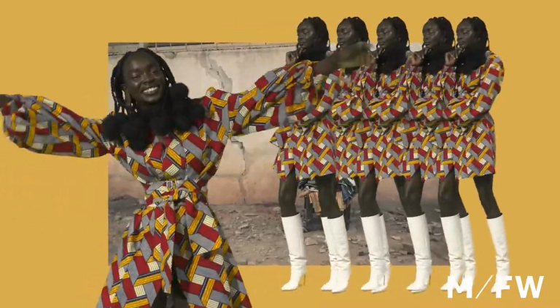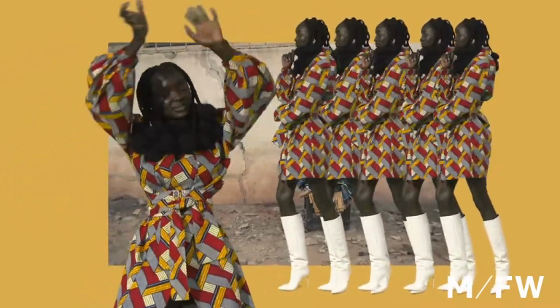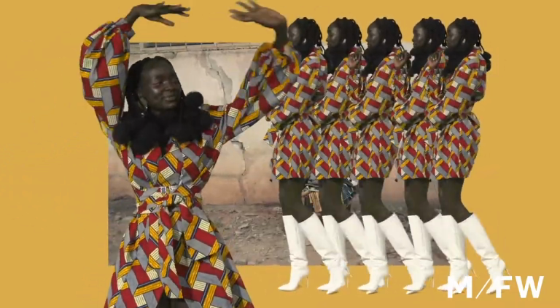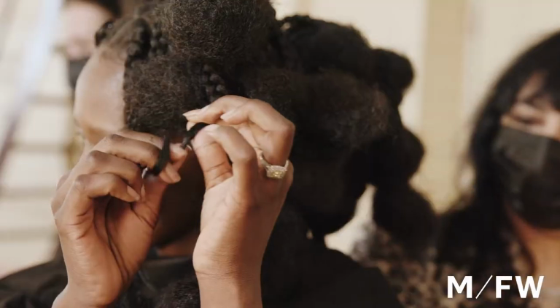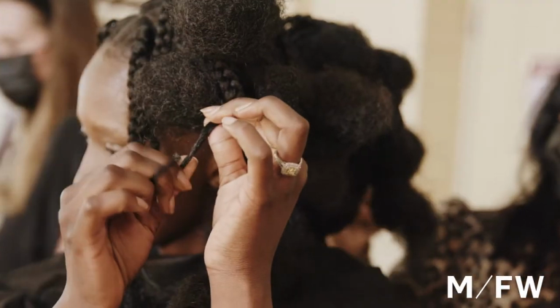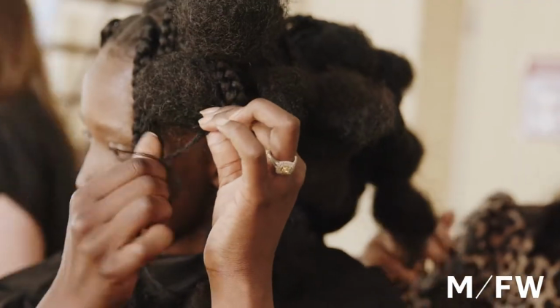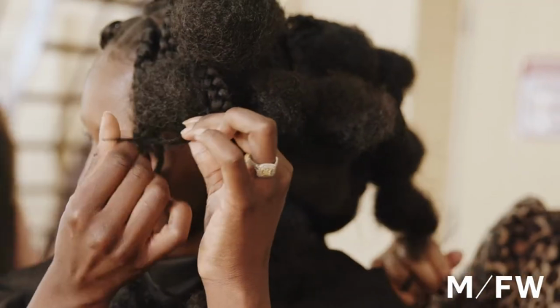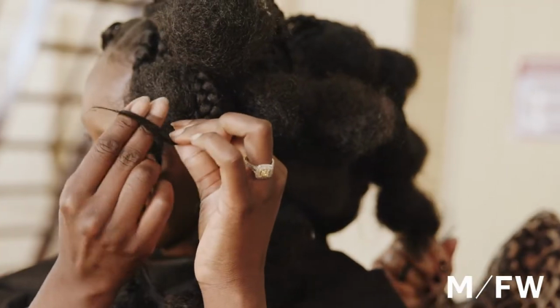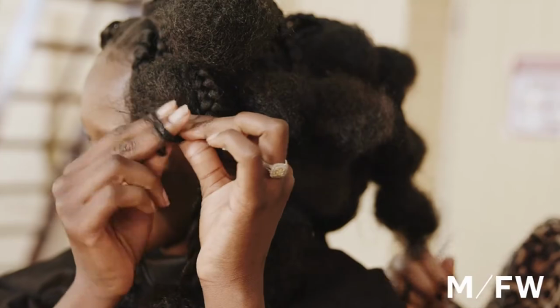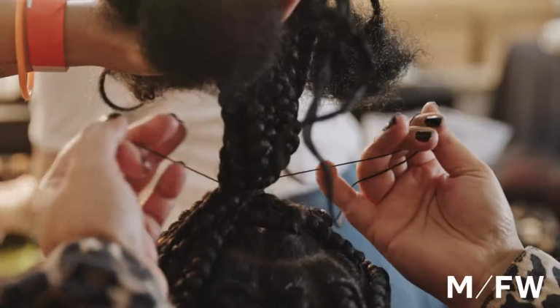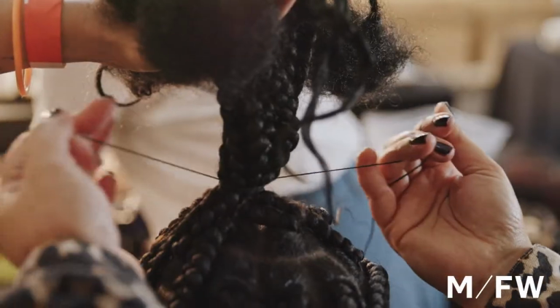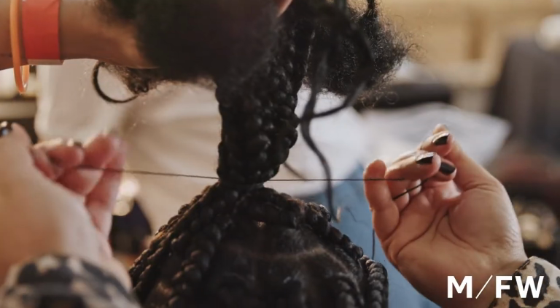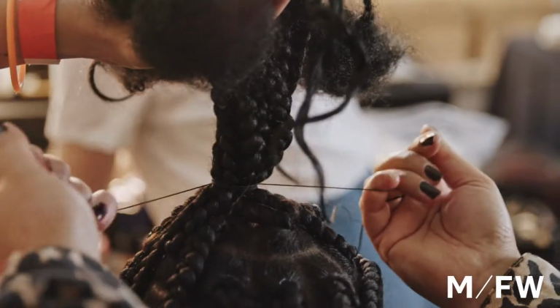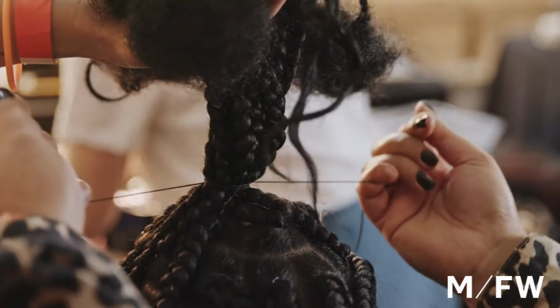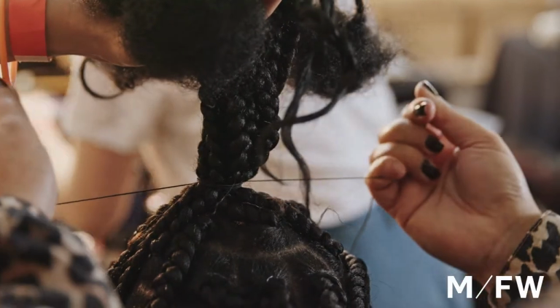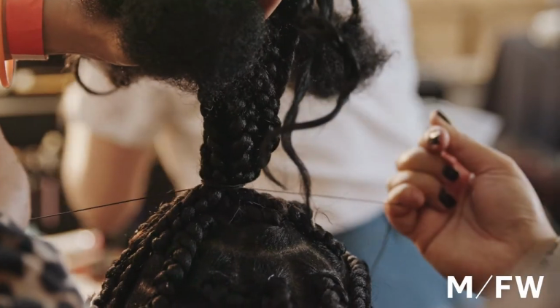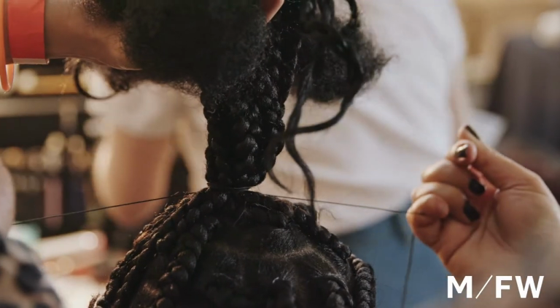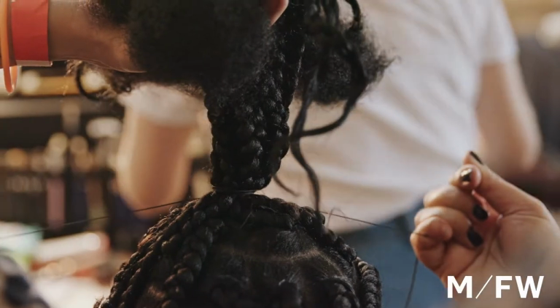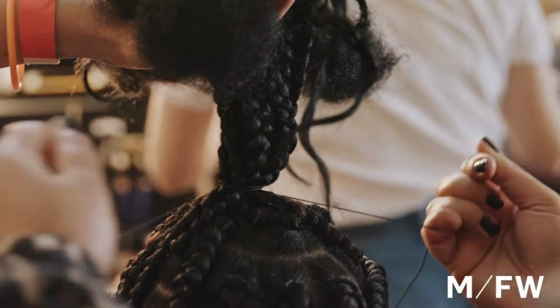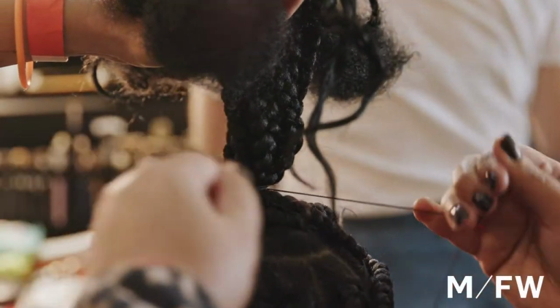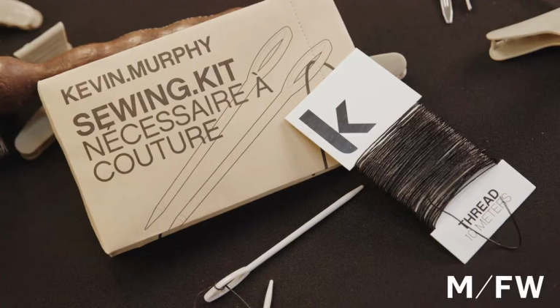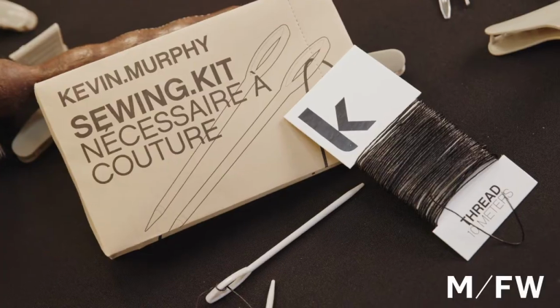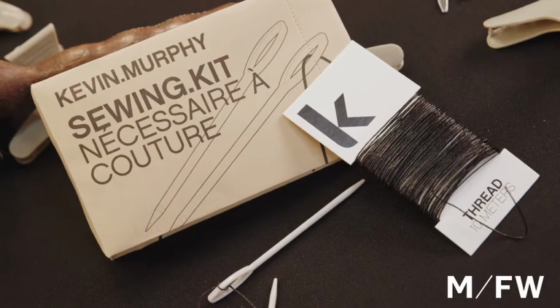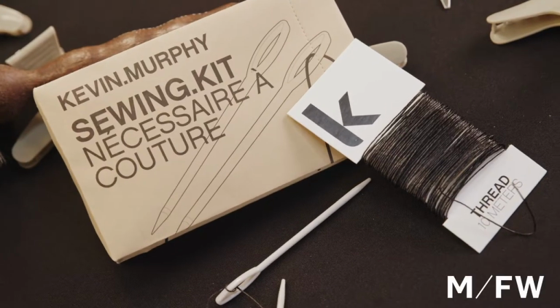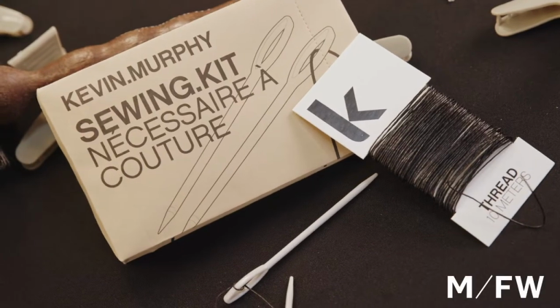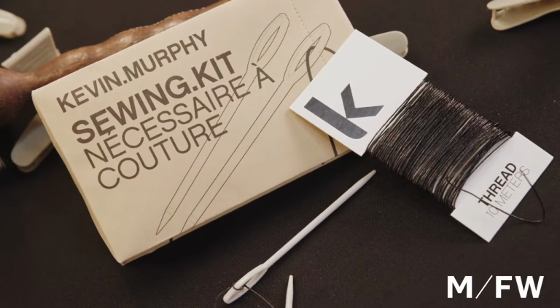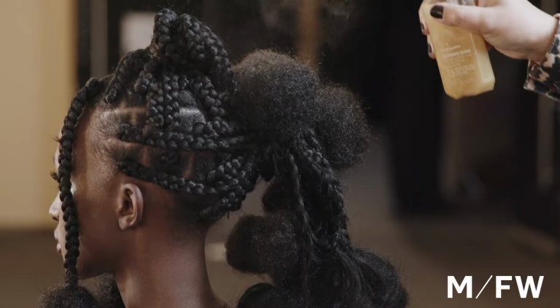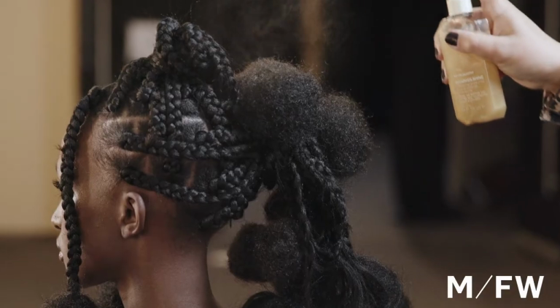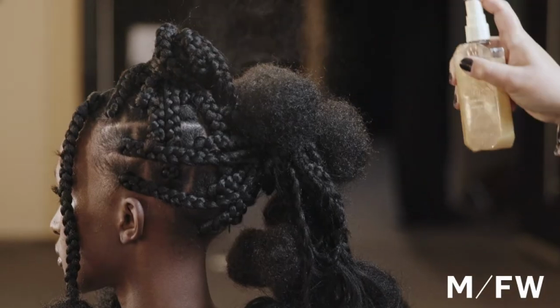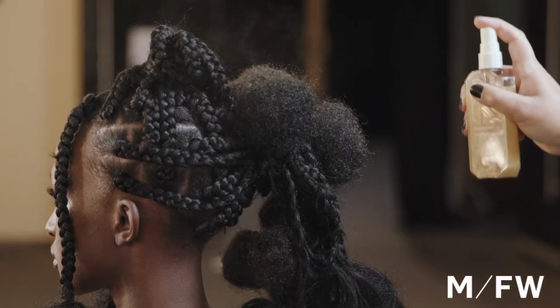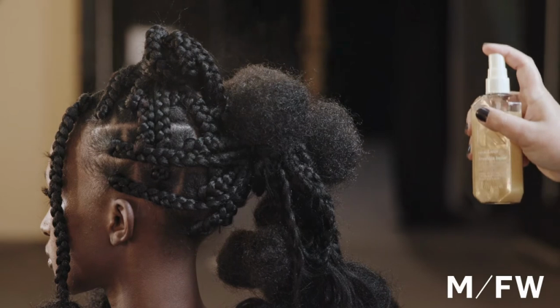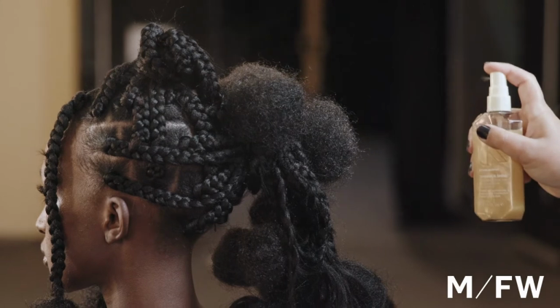We use Young Again to give the braids a polished look and refine the texture. We use the sewing kit to achieve the sculptural shape and then we finish the look with Shimmer Shine.